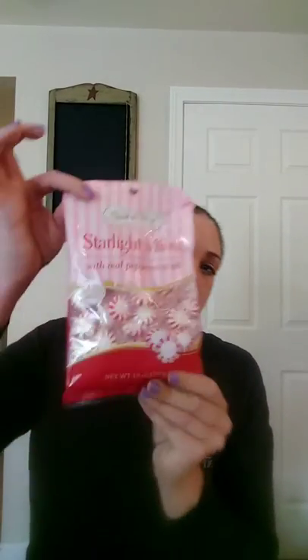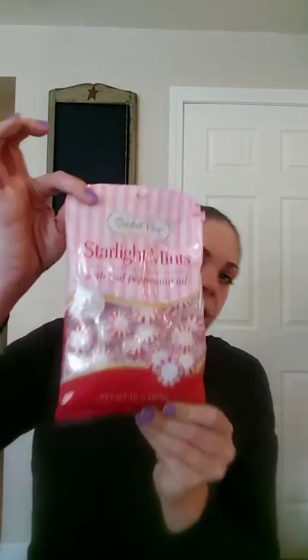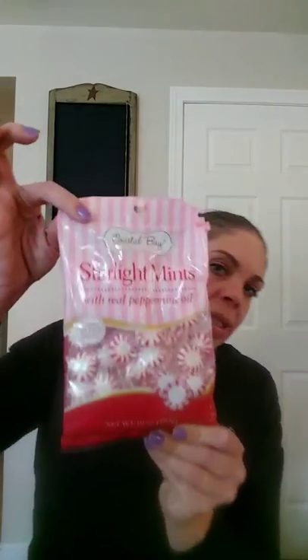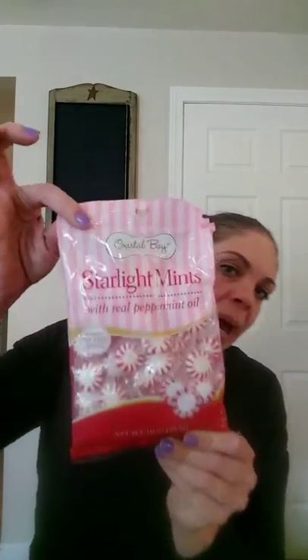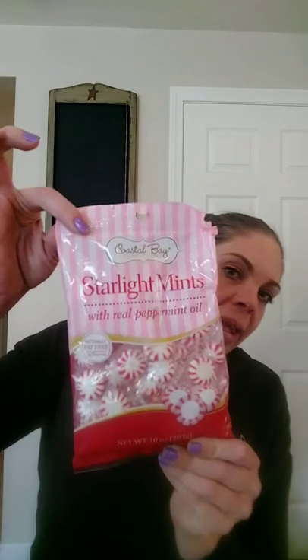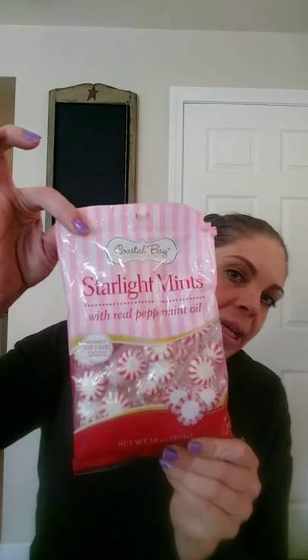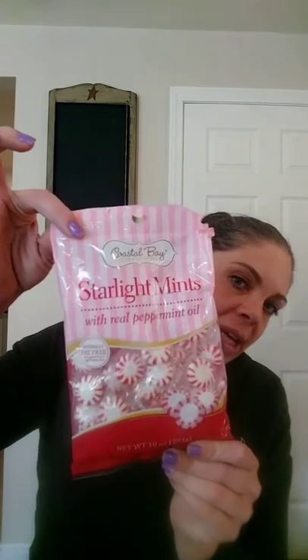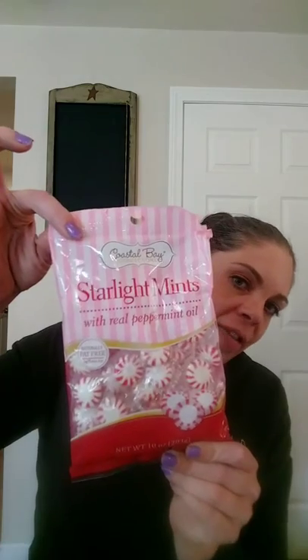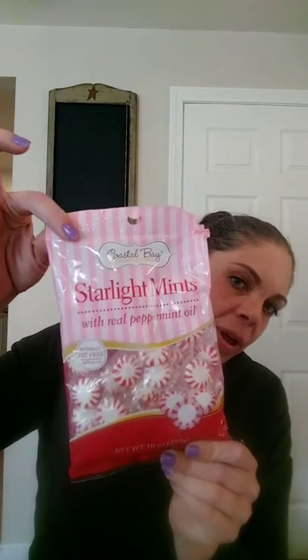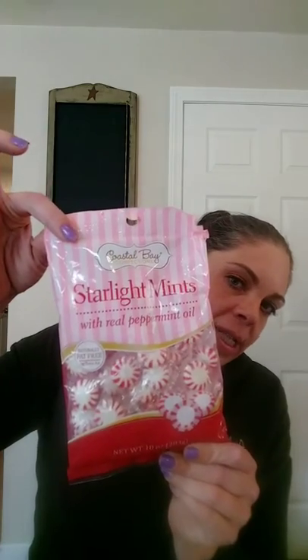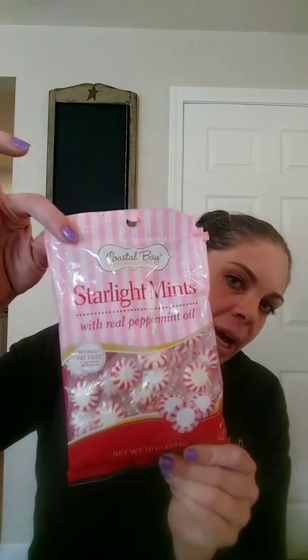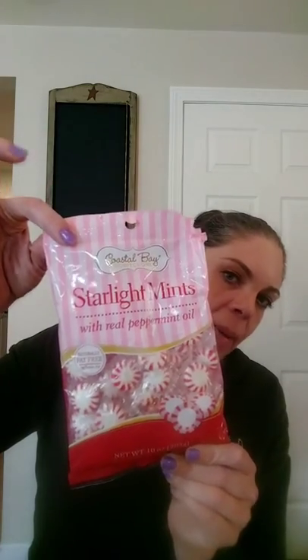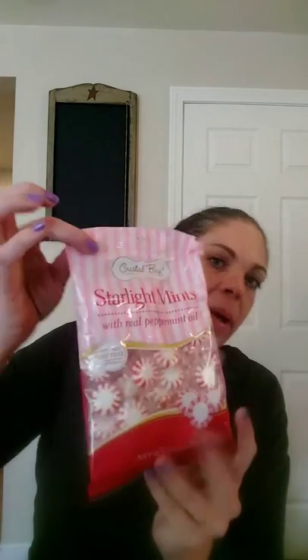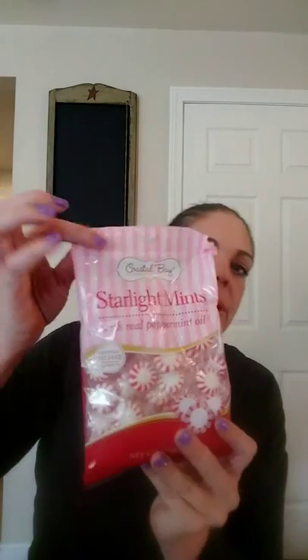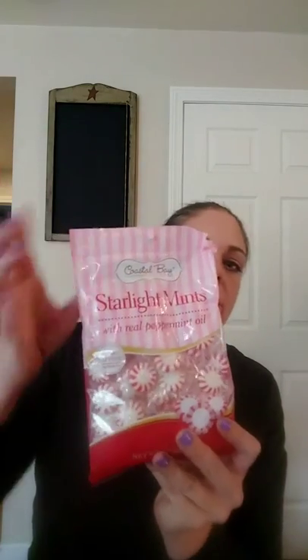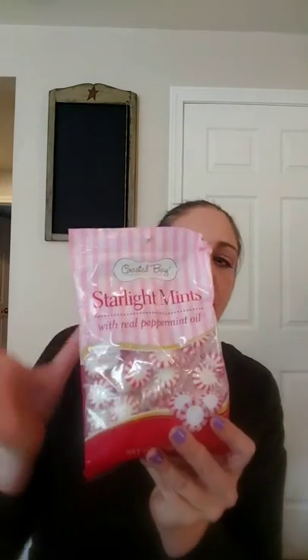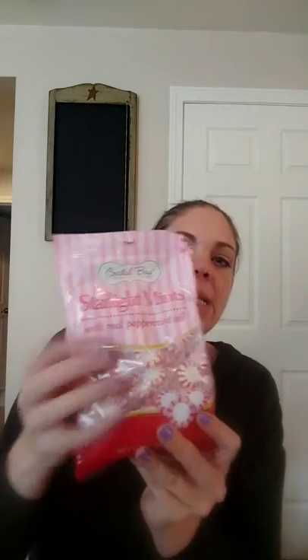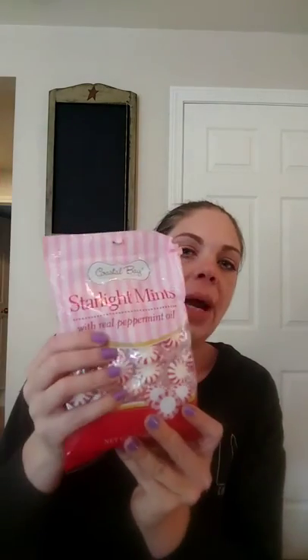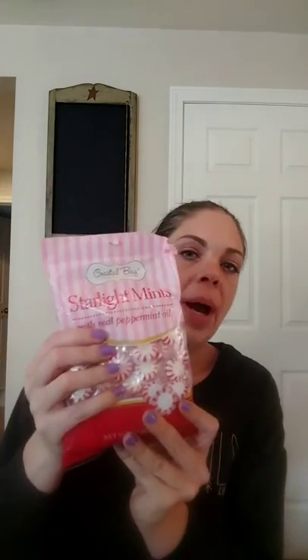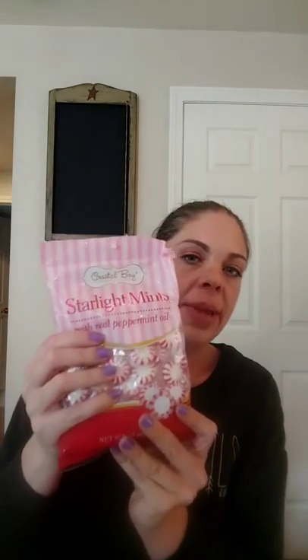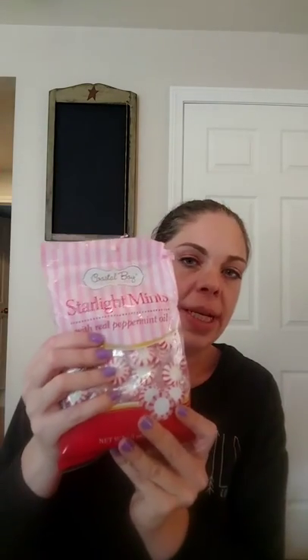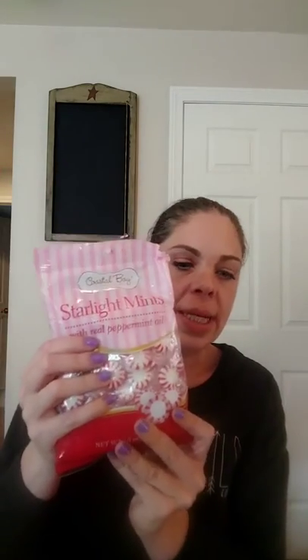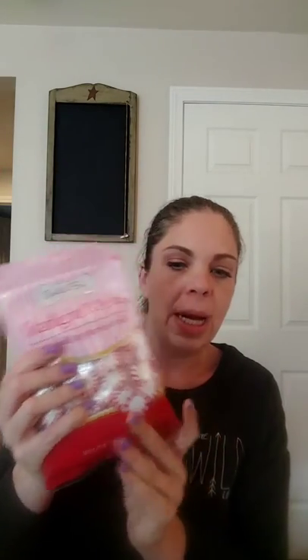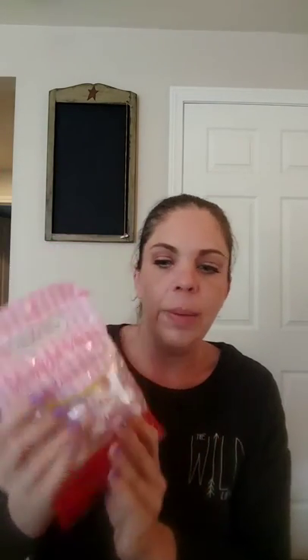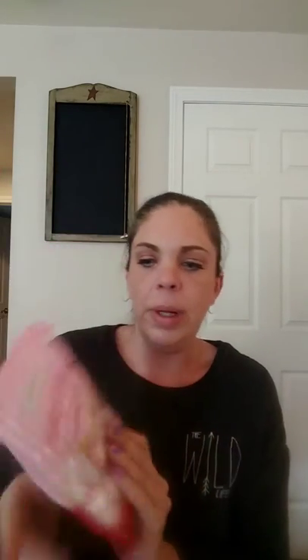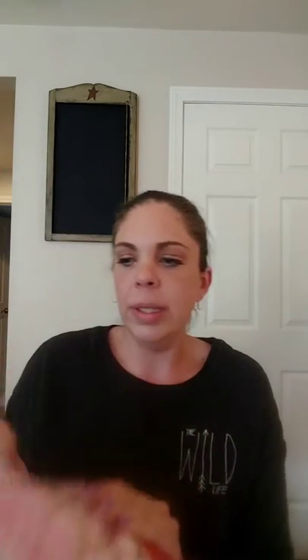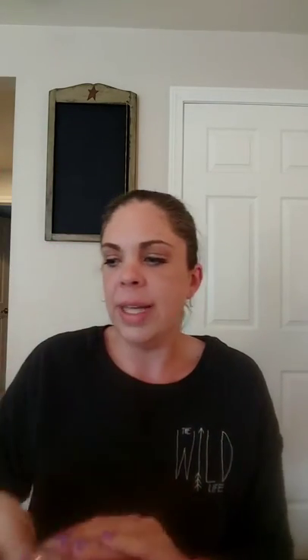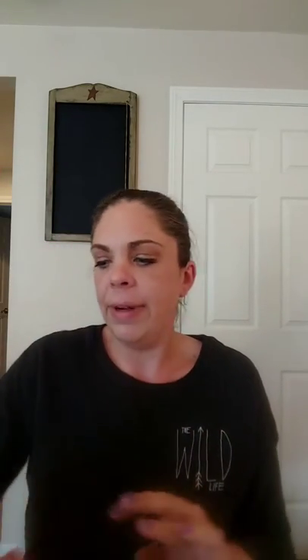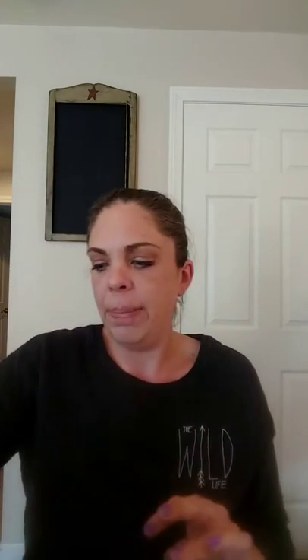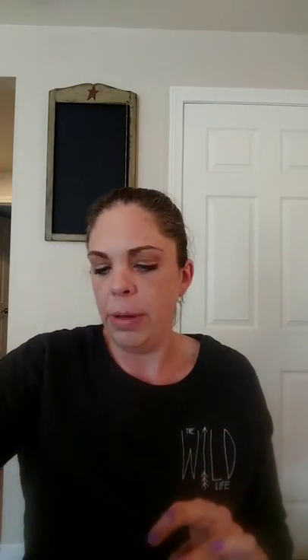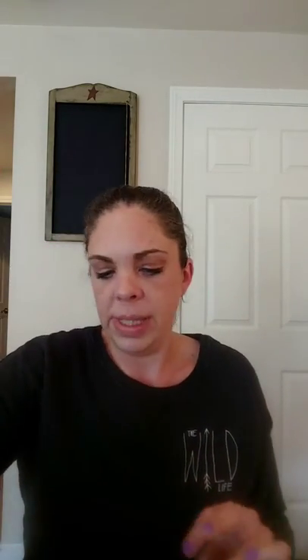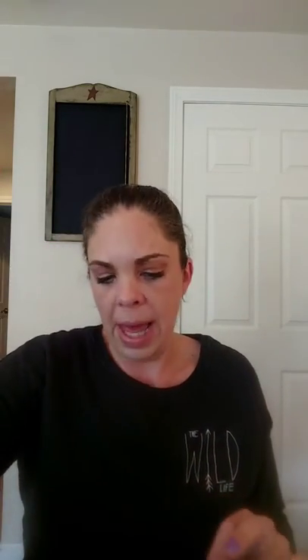I got just a bag of these. They have them all the time. I'm going to be doing a DIY with these and I will definitely post that.